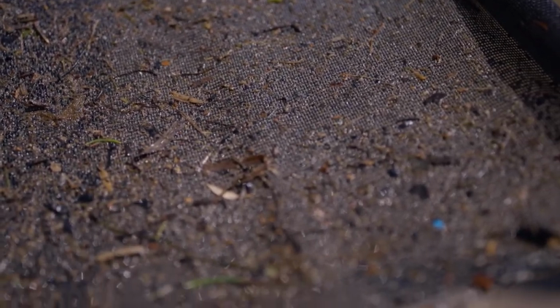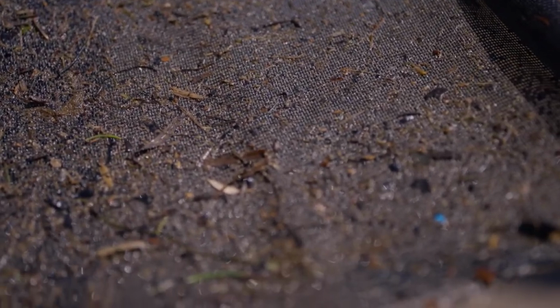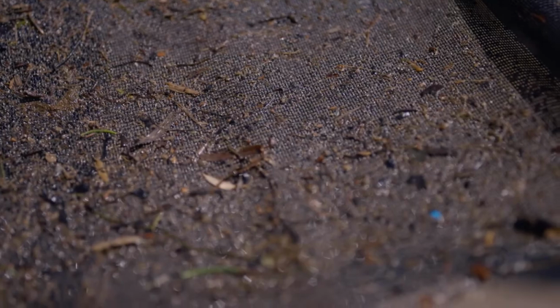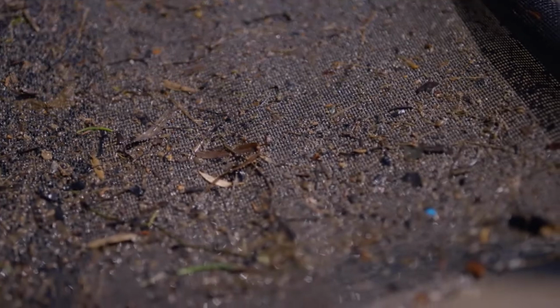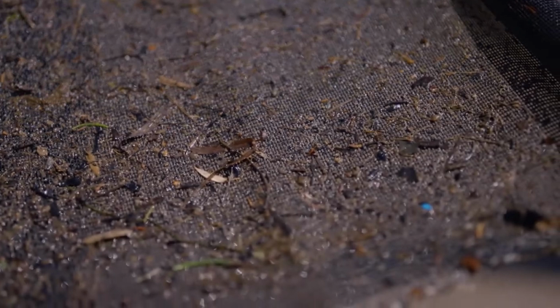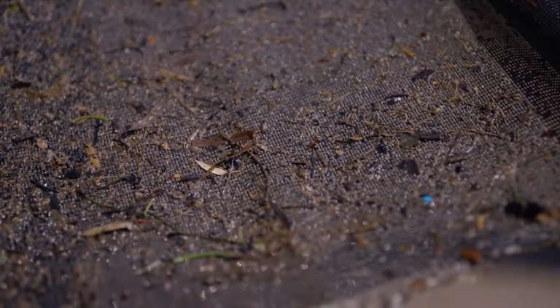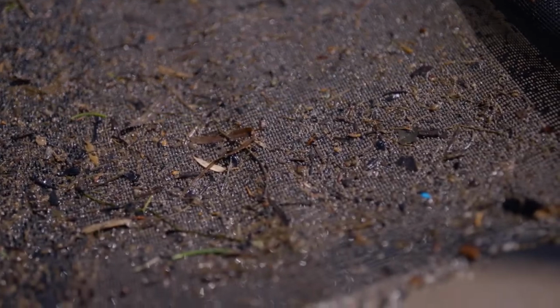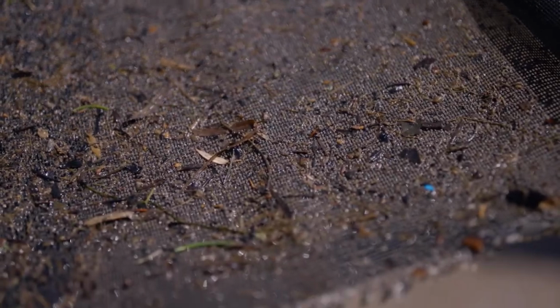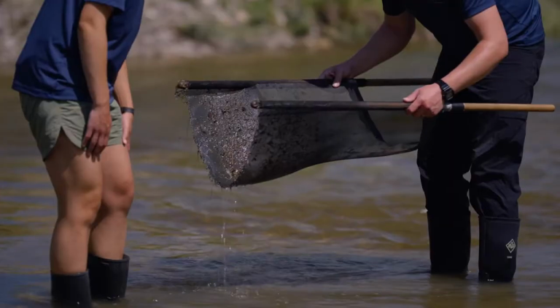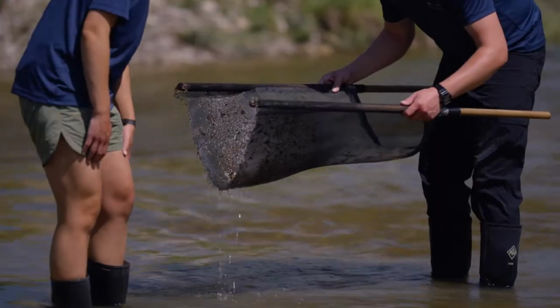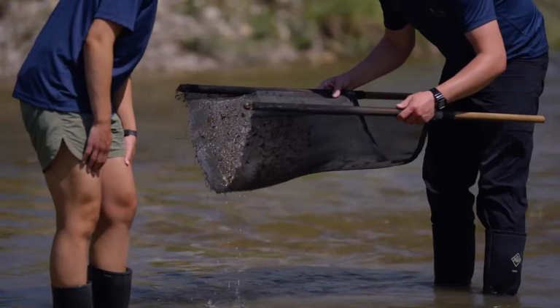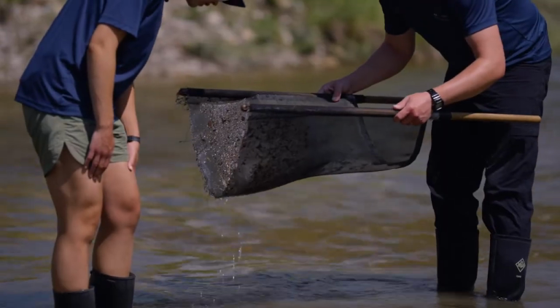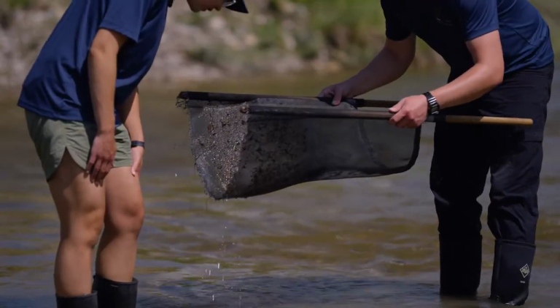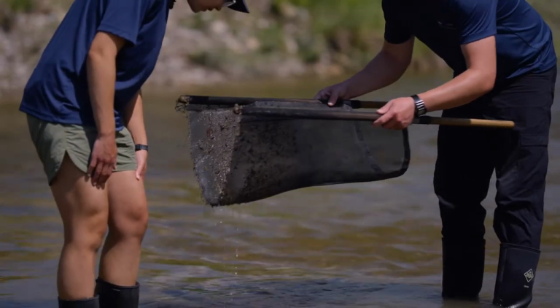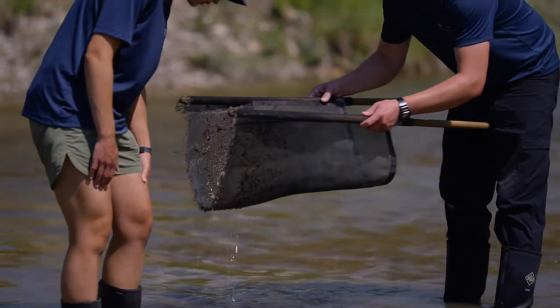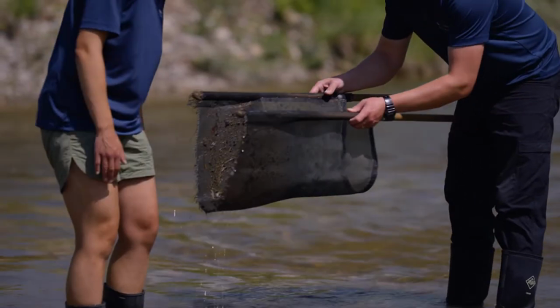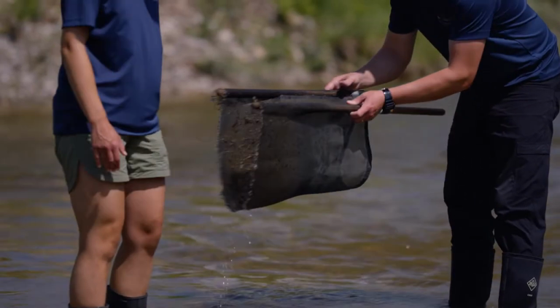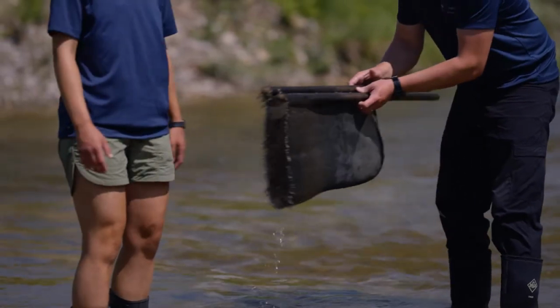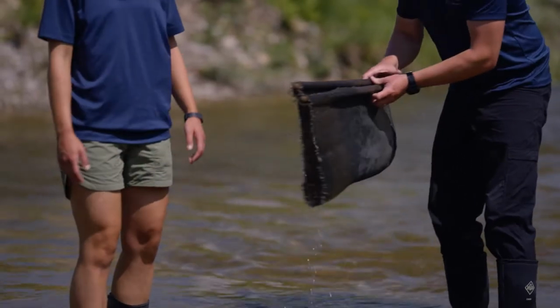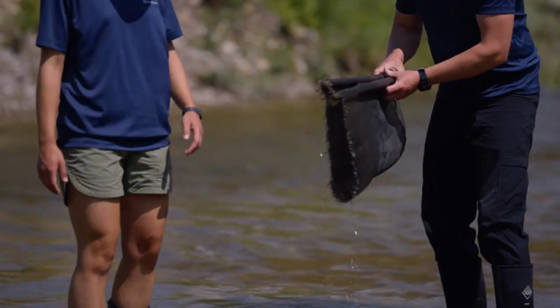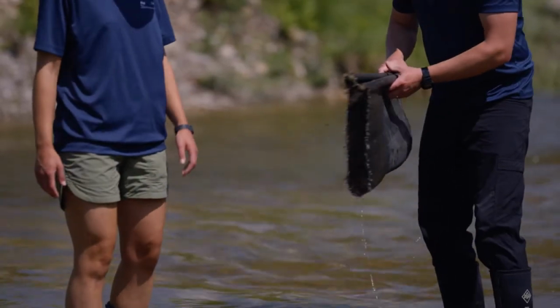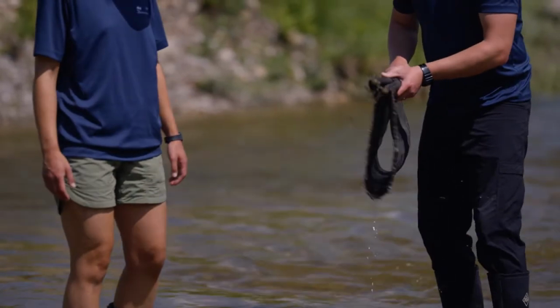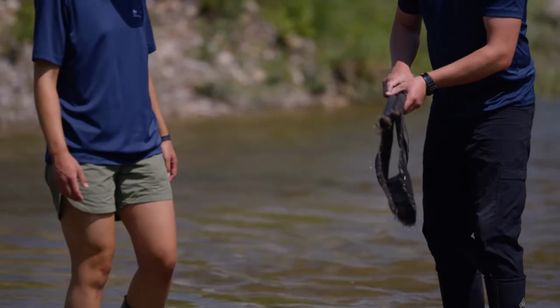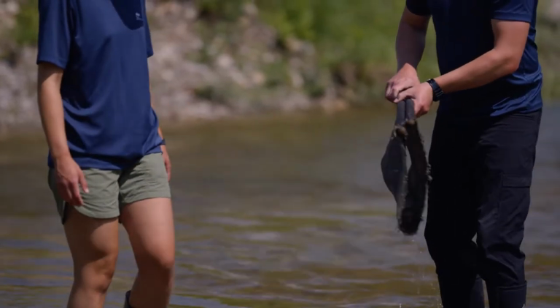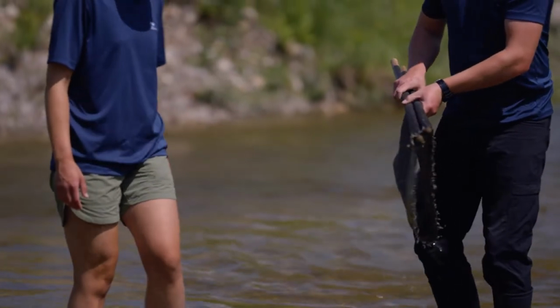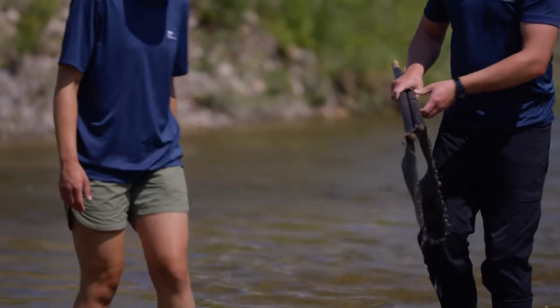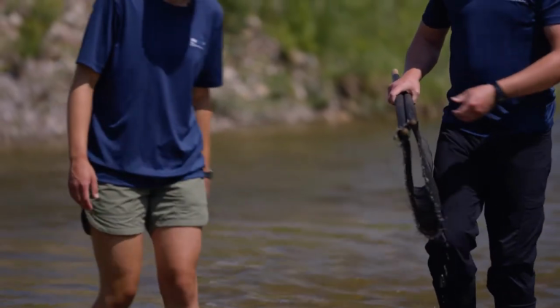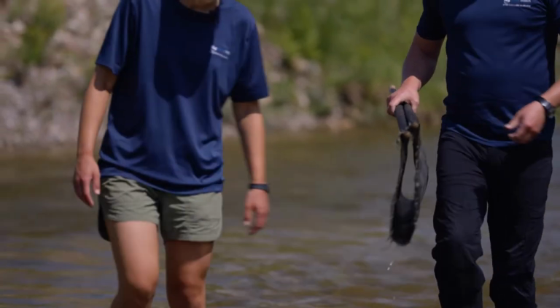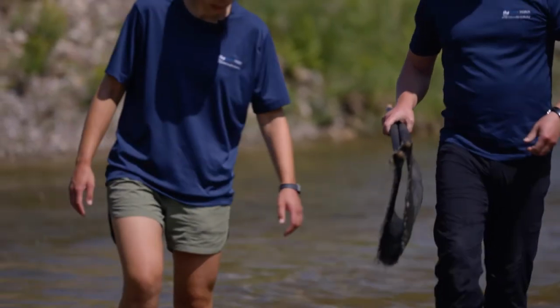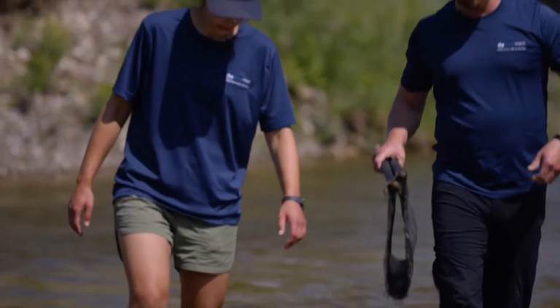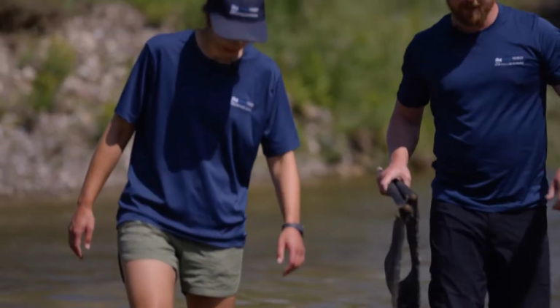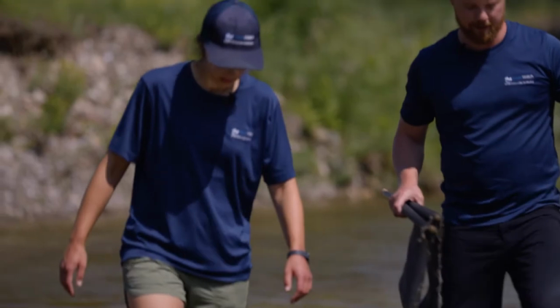Lots of things are moving in there — that's looking pretty good! Let's go to shore and see if we can figure out what's in here.